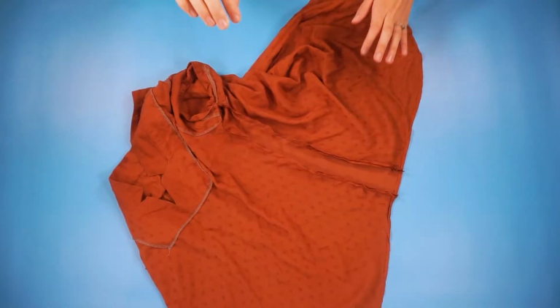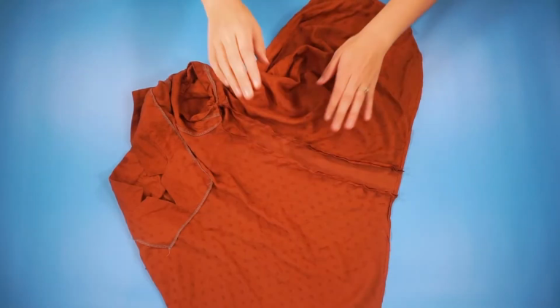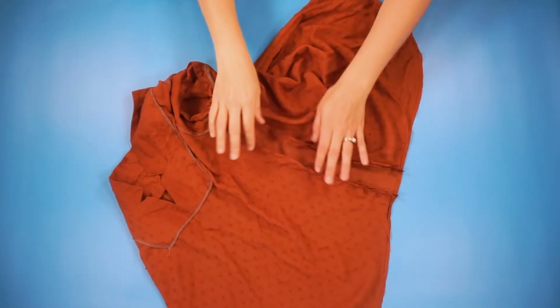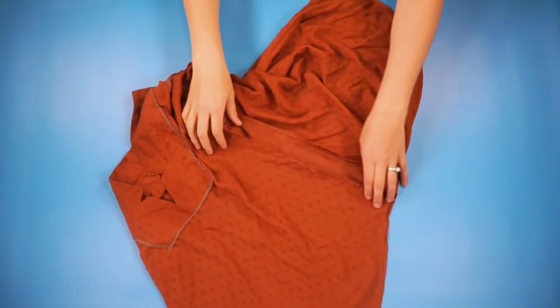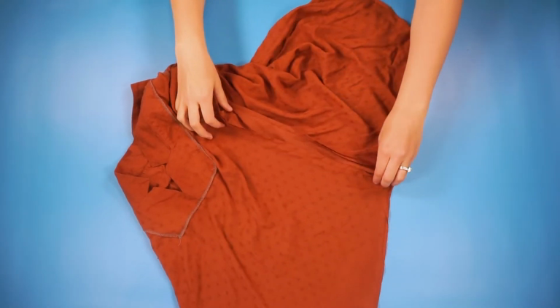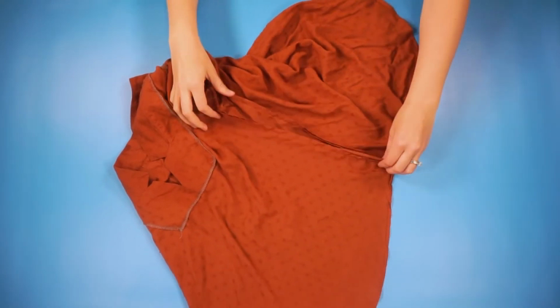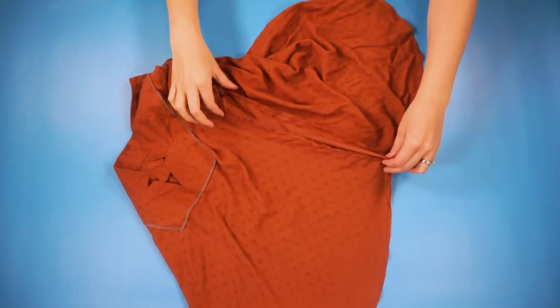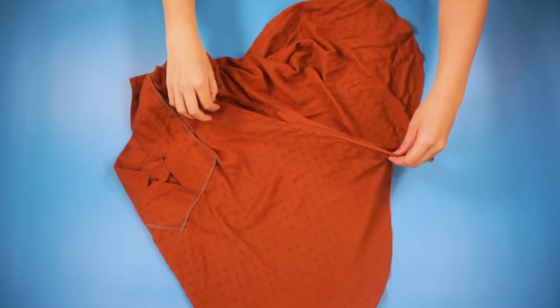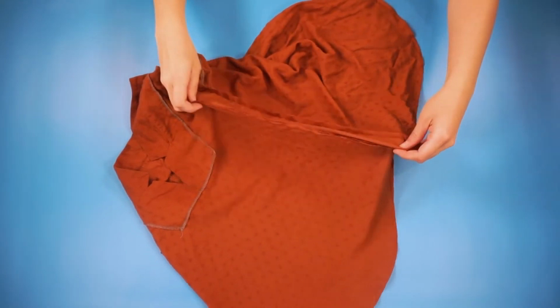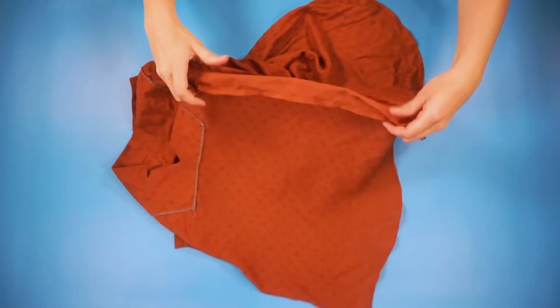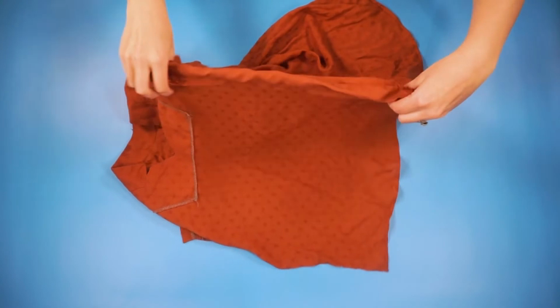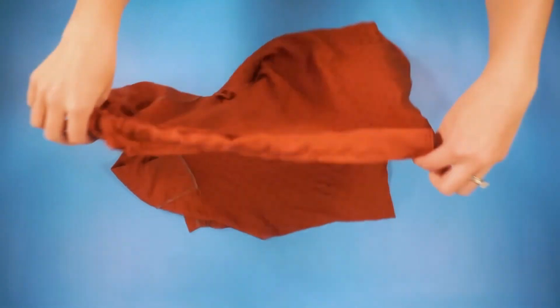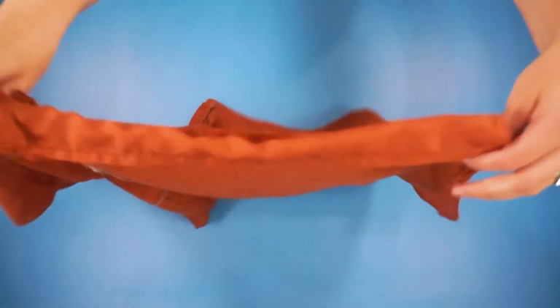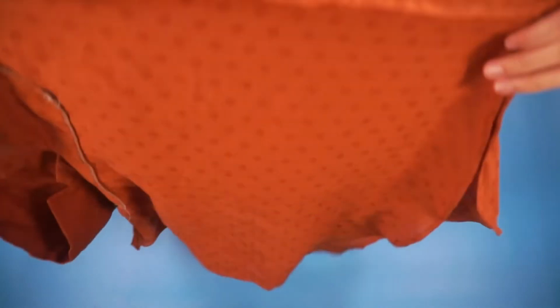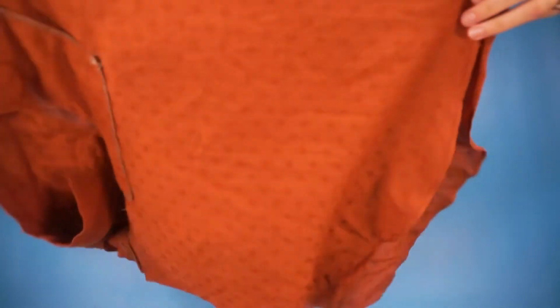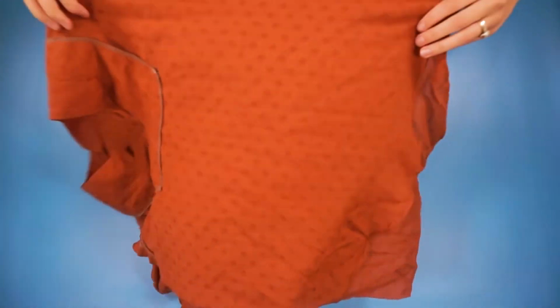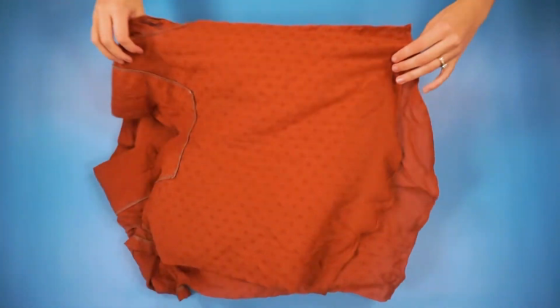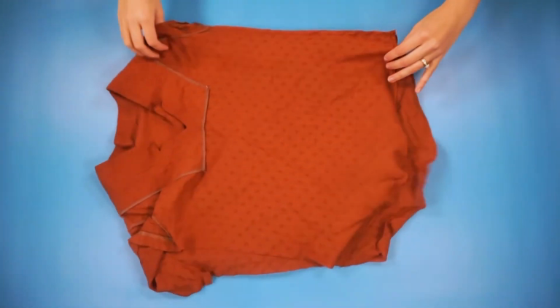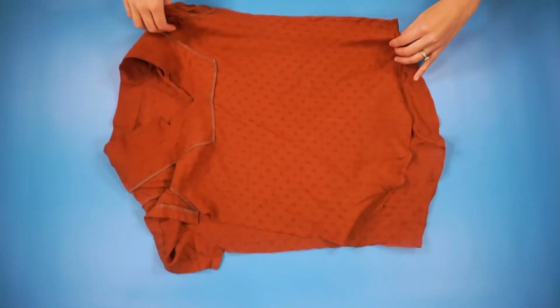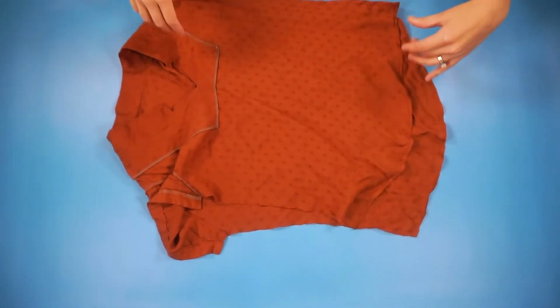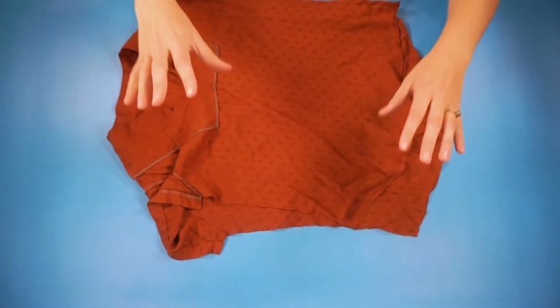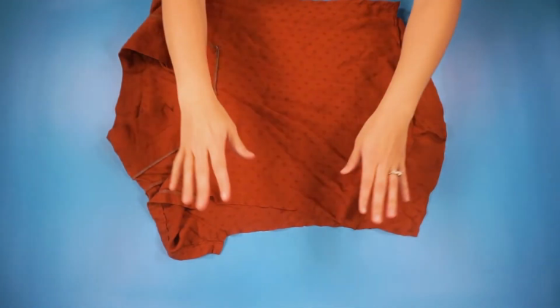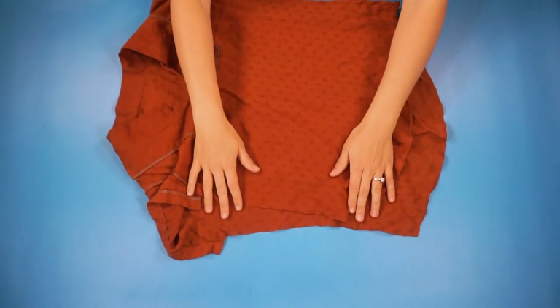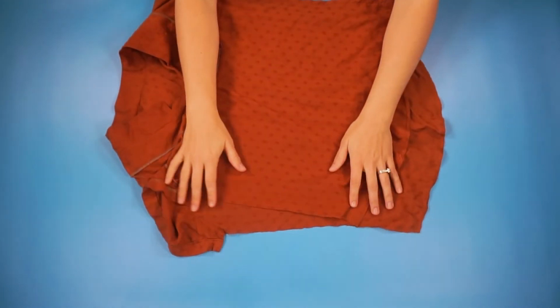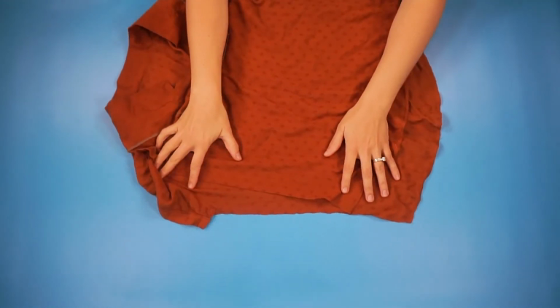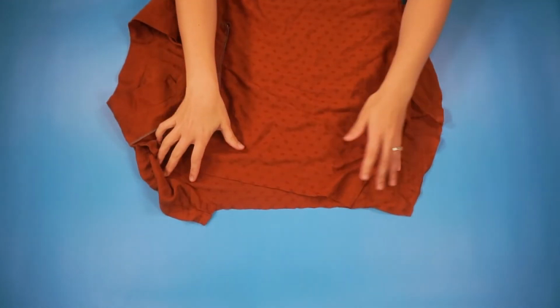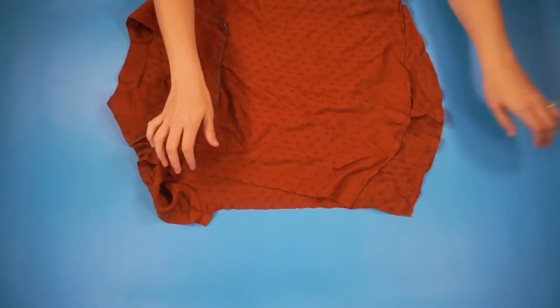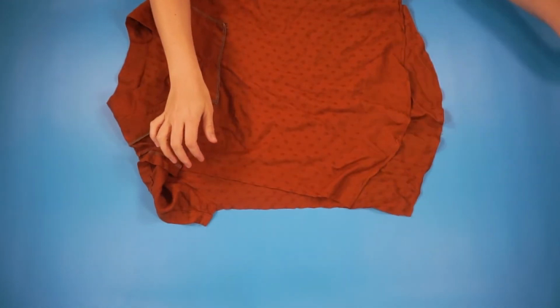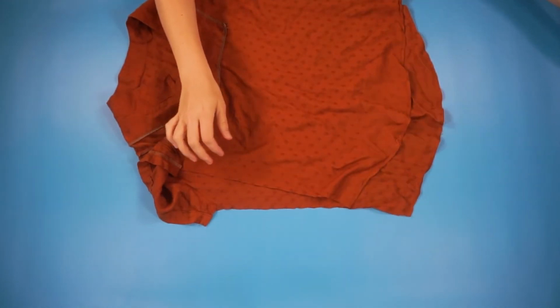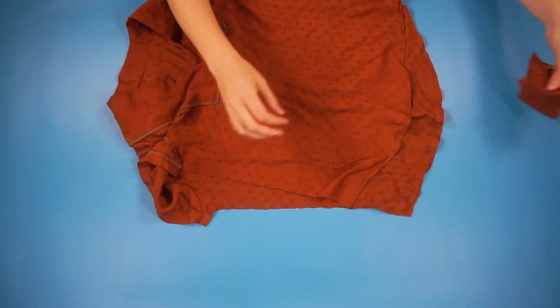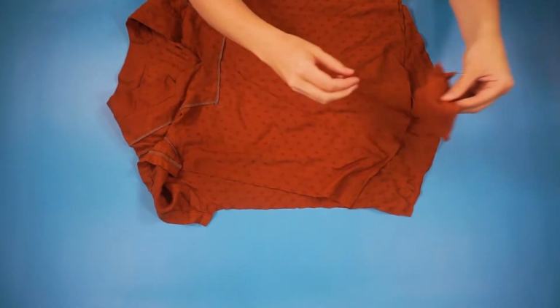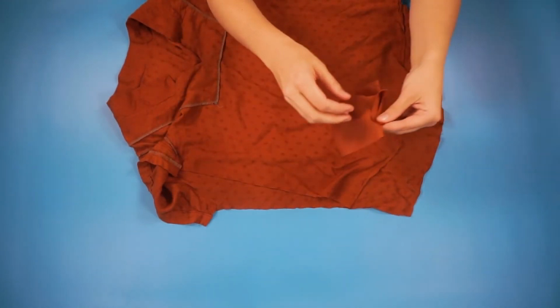Now we're going to do the same to this other side seam.